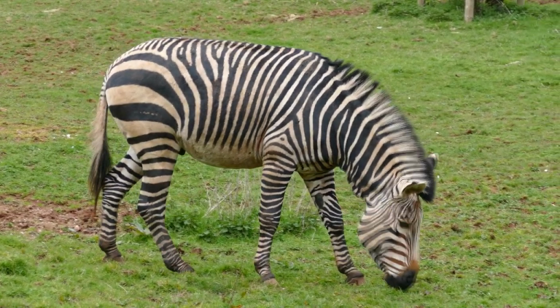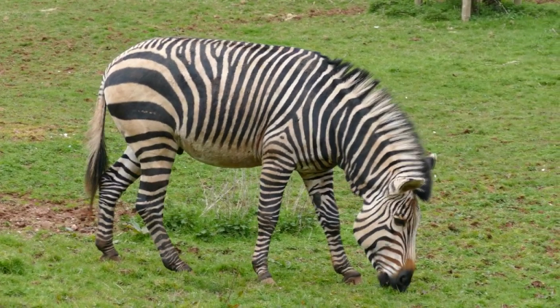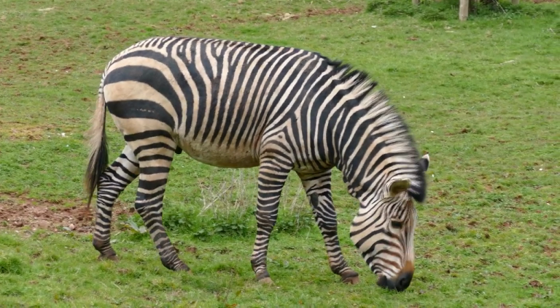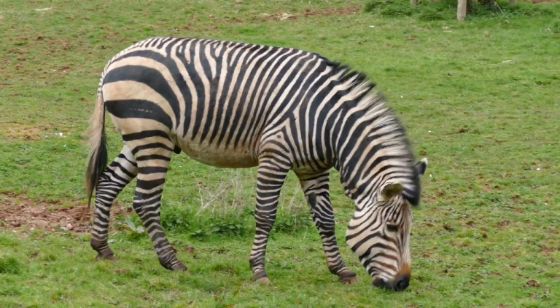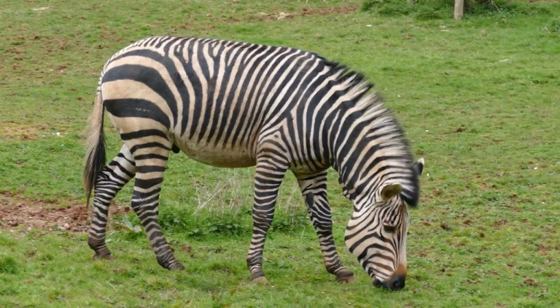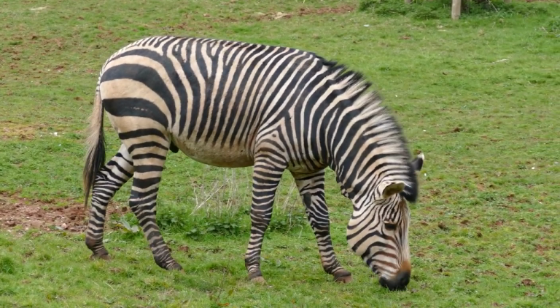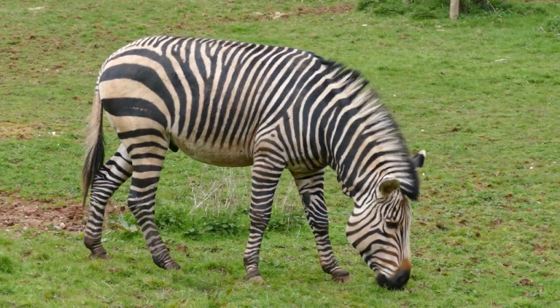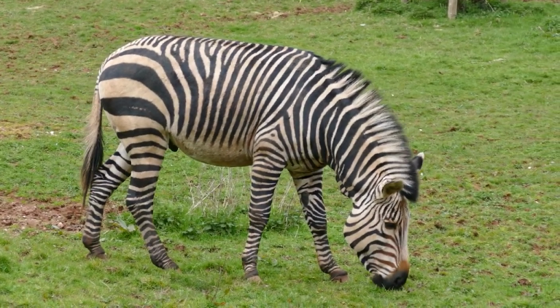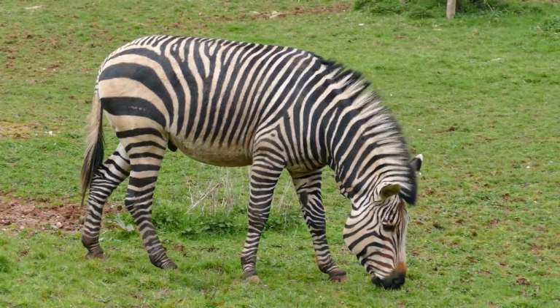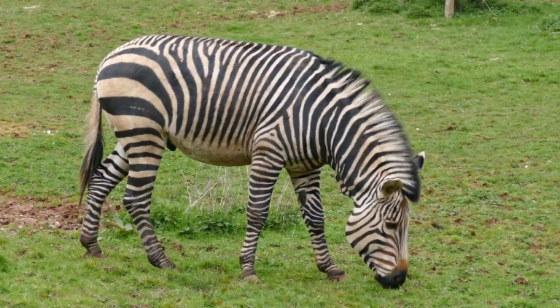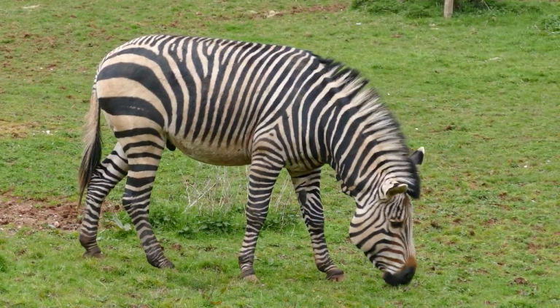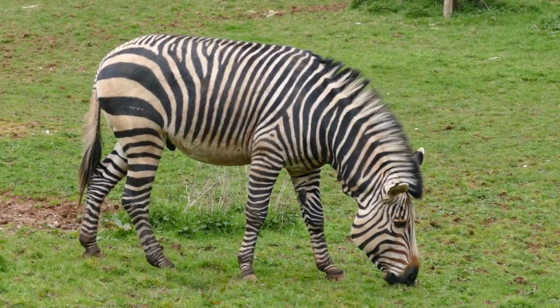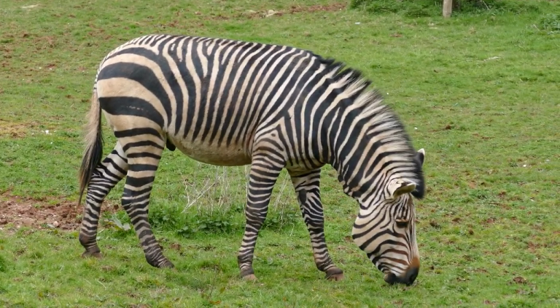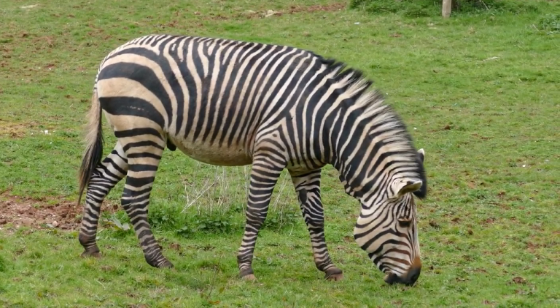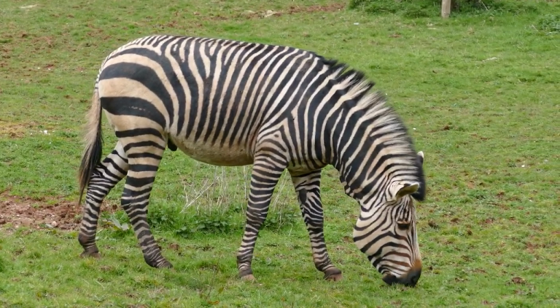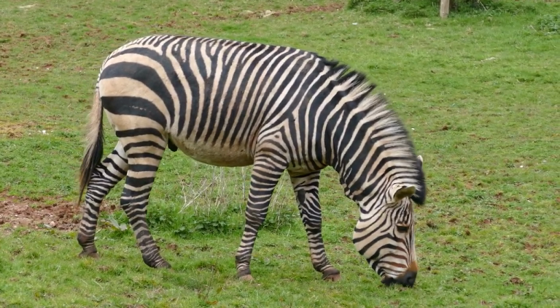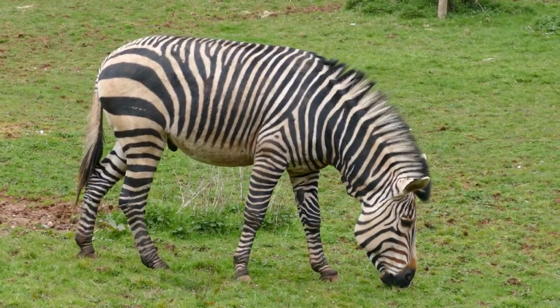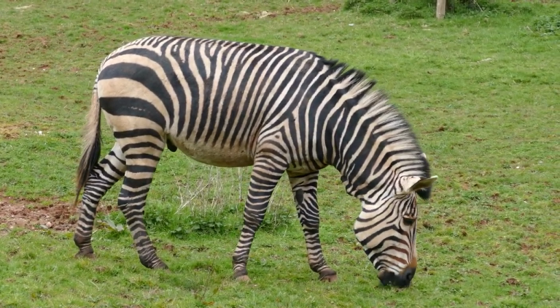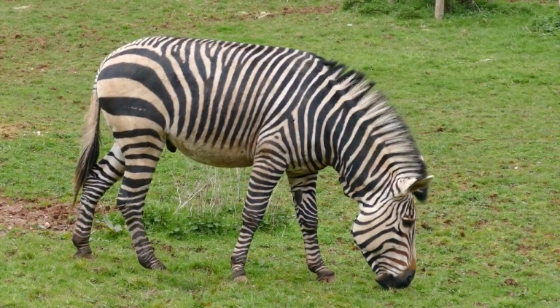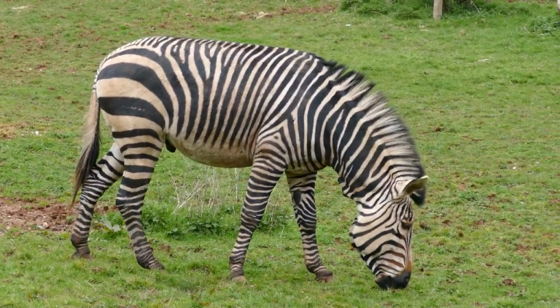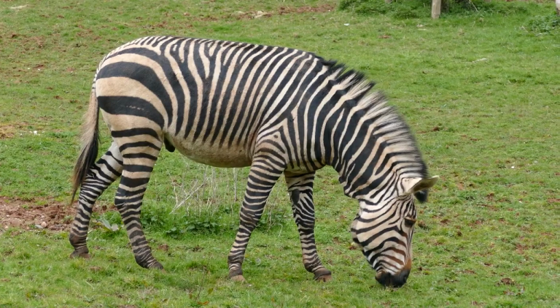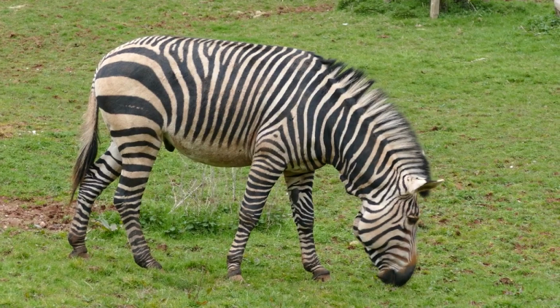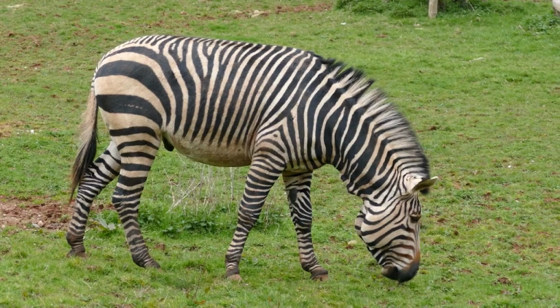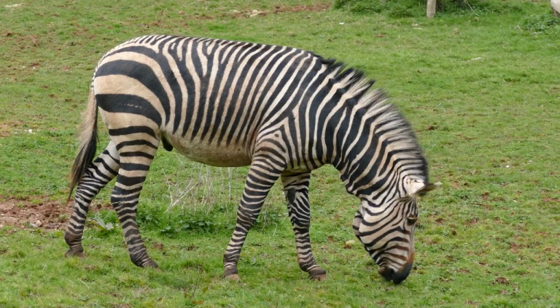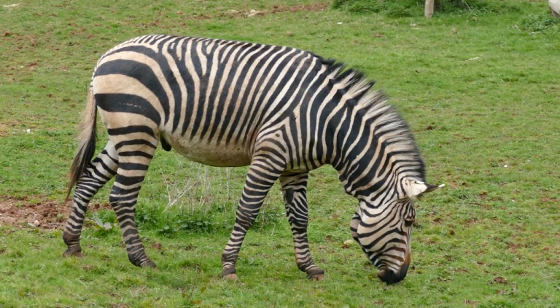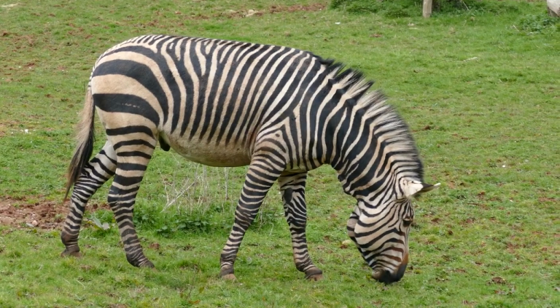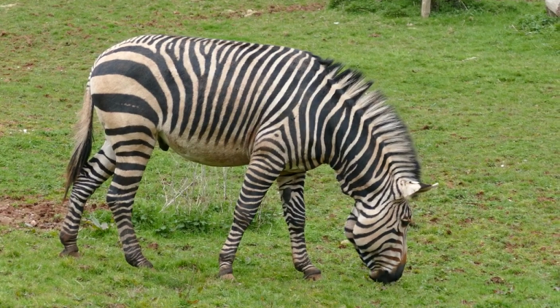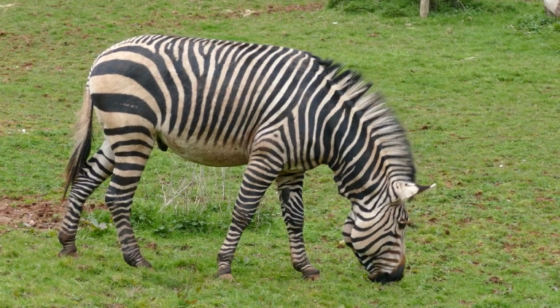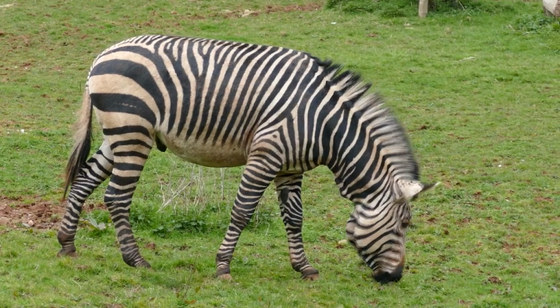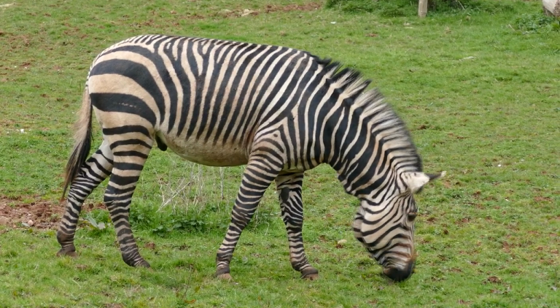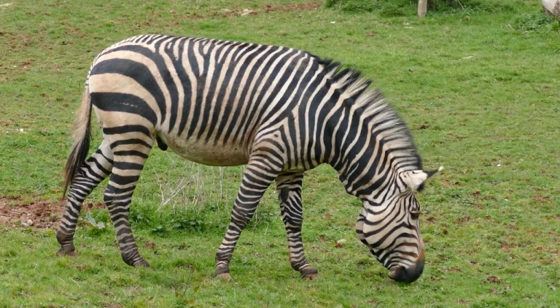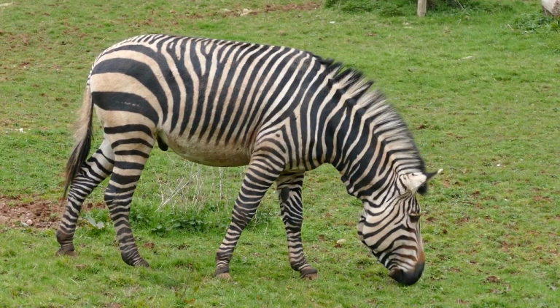If they can avoid threats, zebras can live to be 10 to 20 years old in the wild.